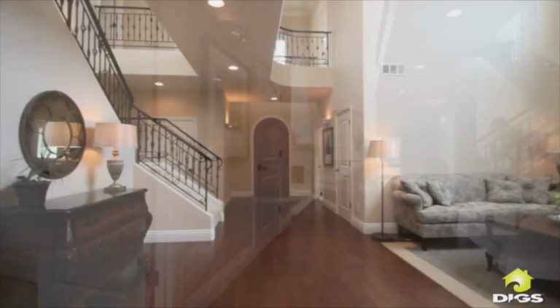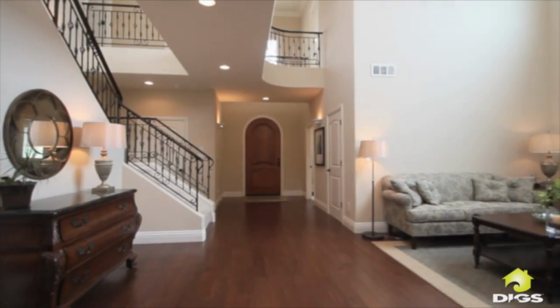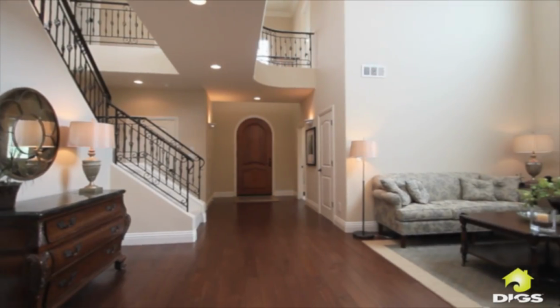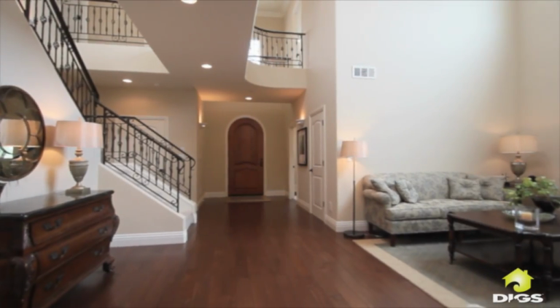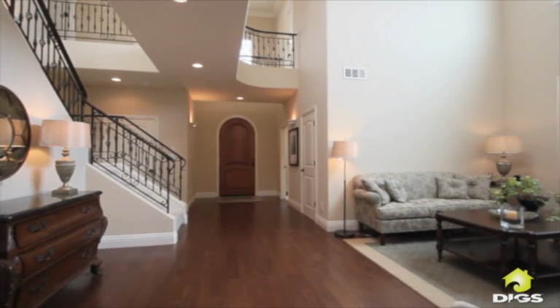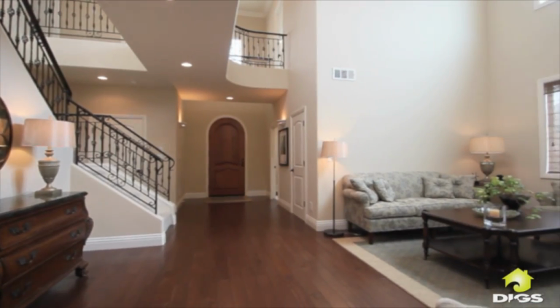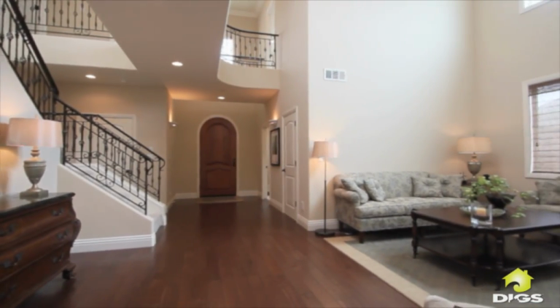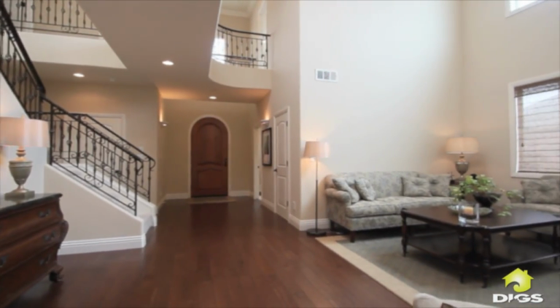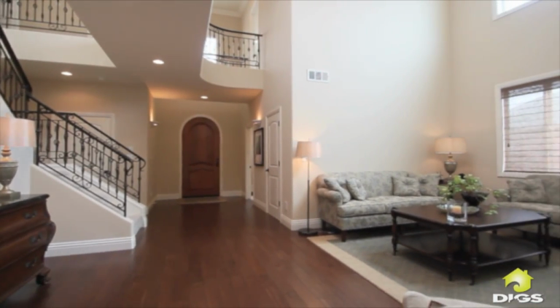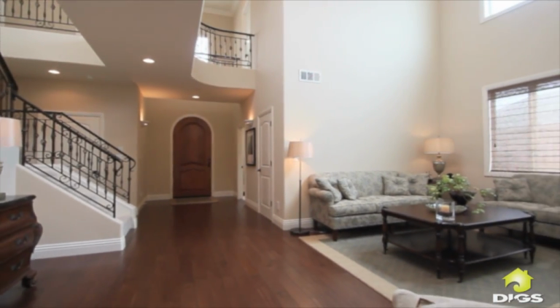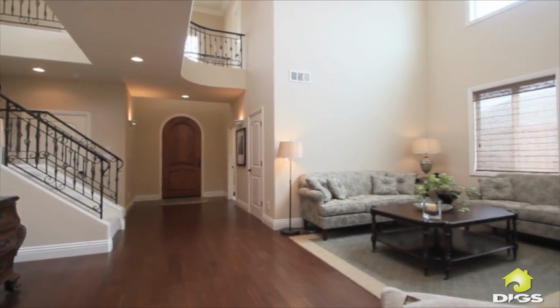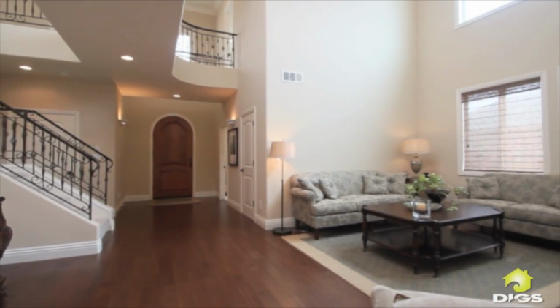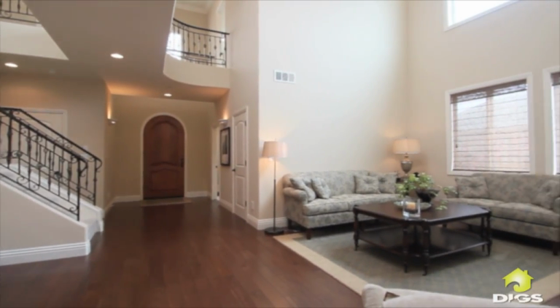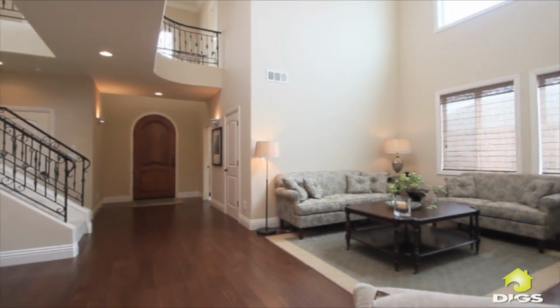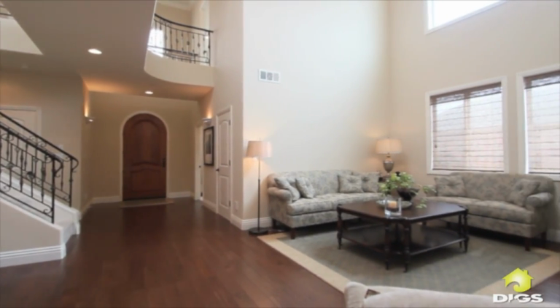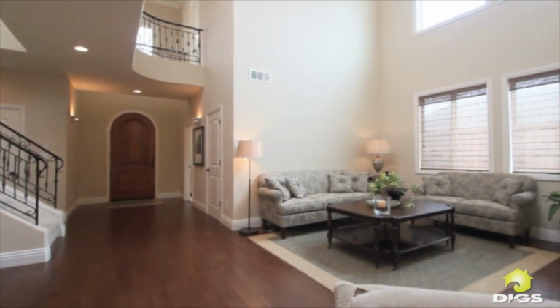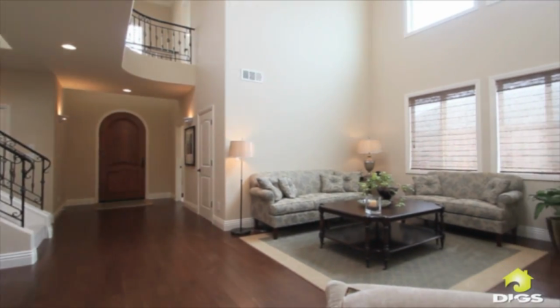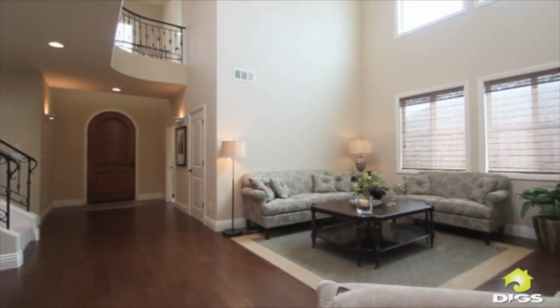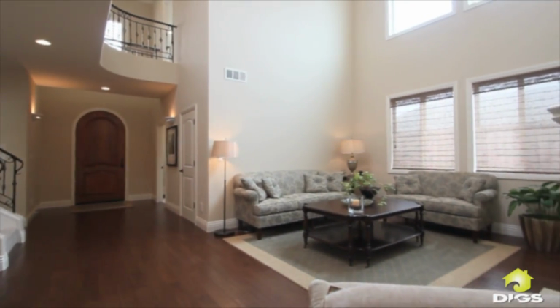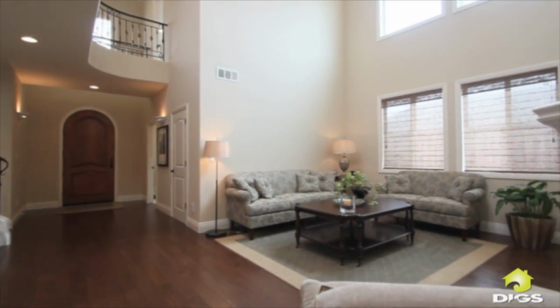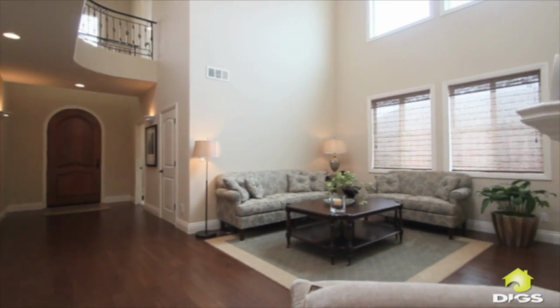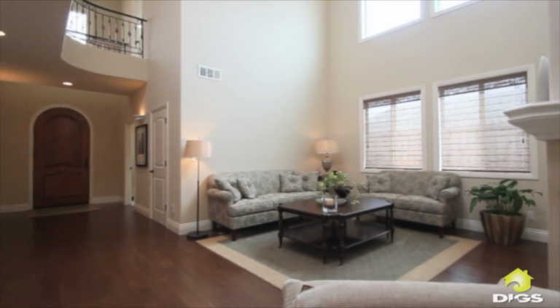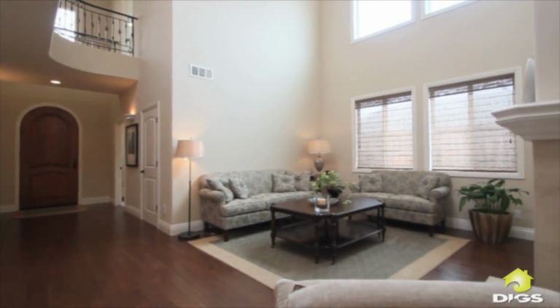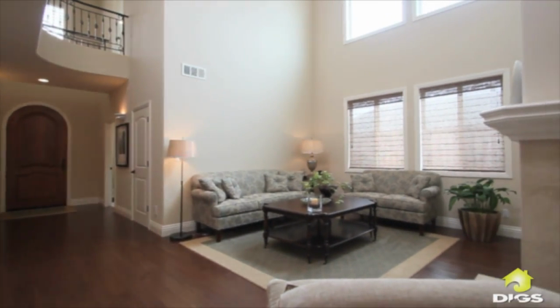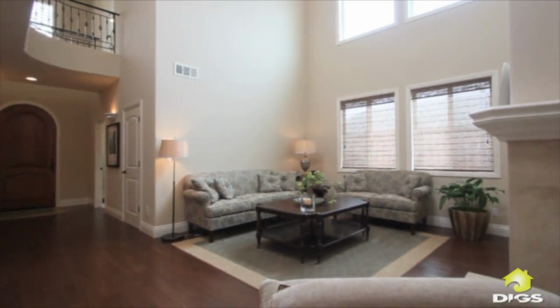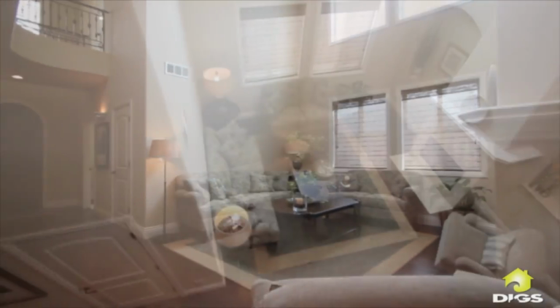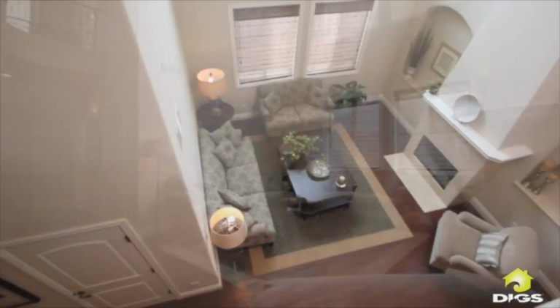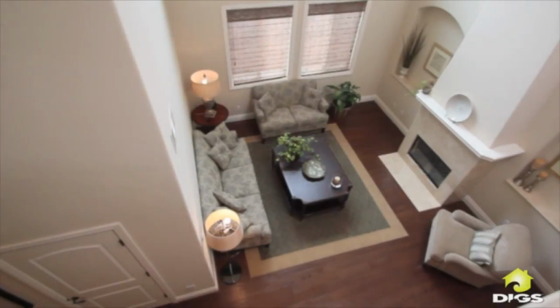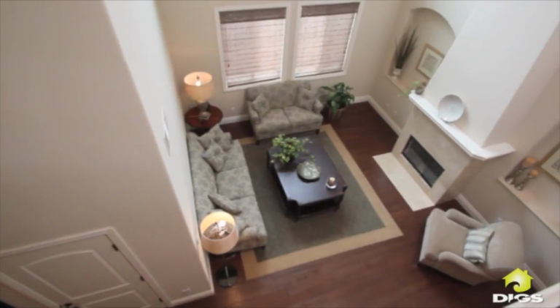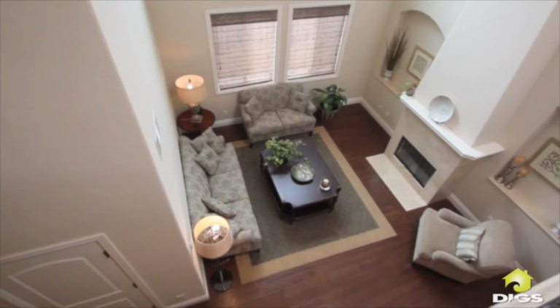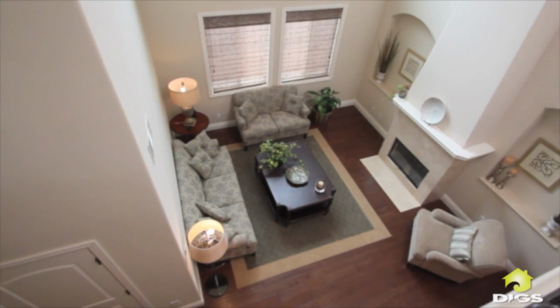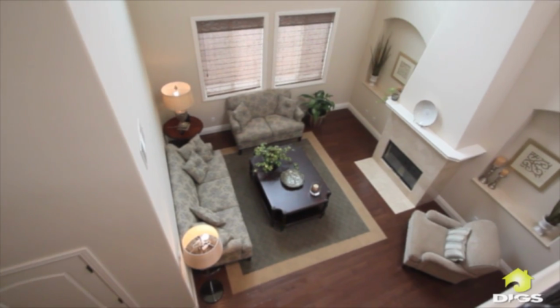Natural light floods the entry and formal living room through multiple skylights atop 20-foot ceilings.